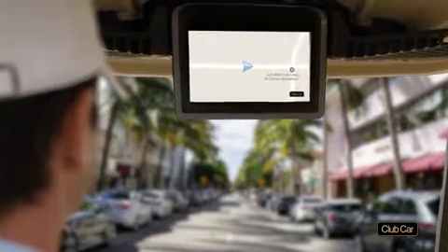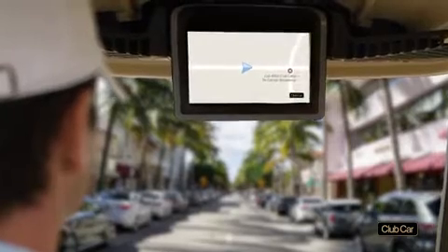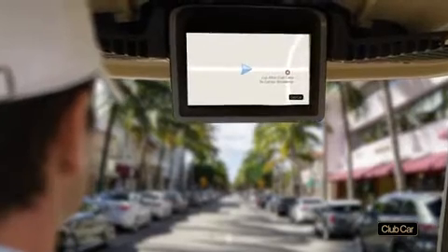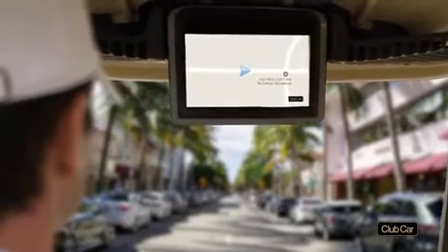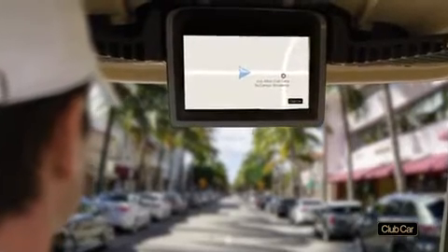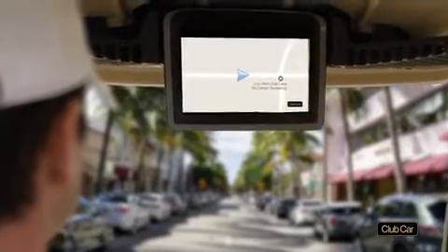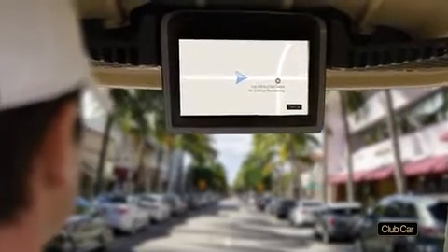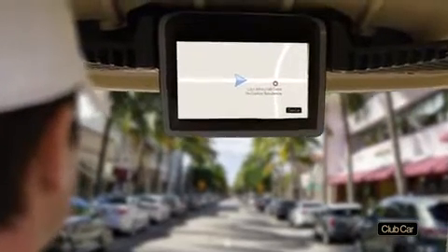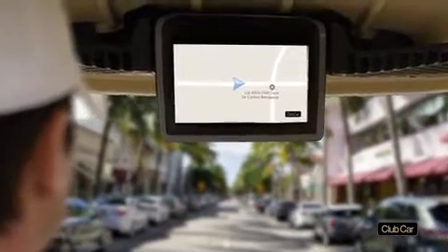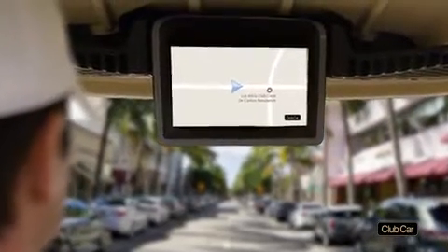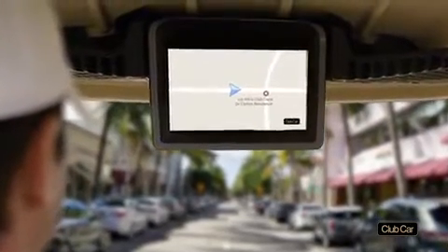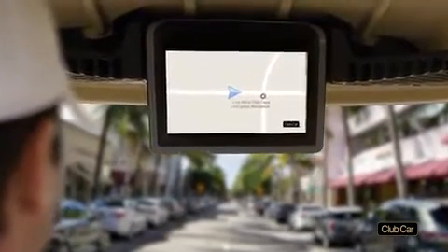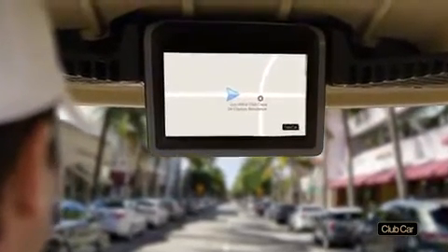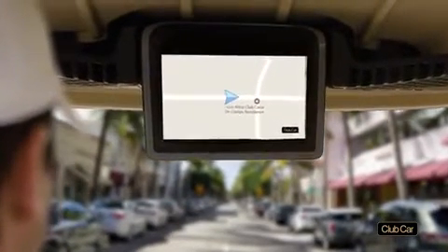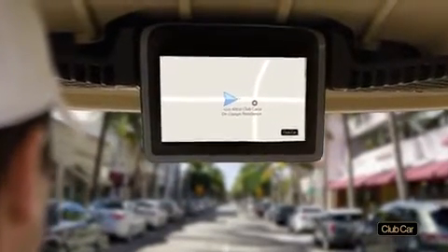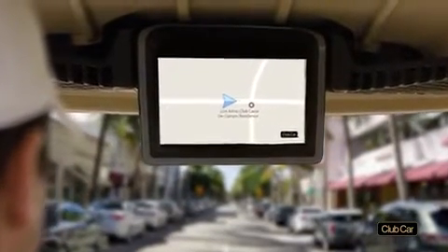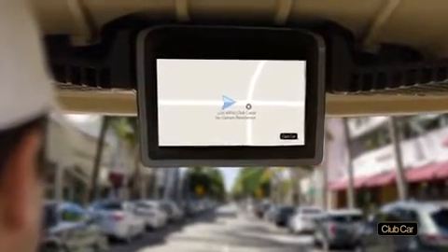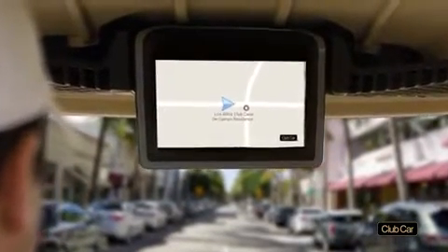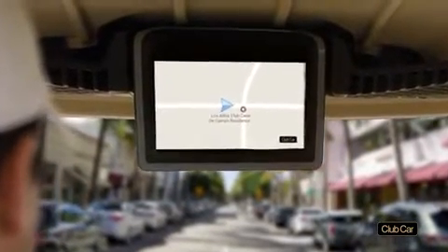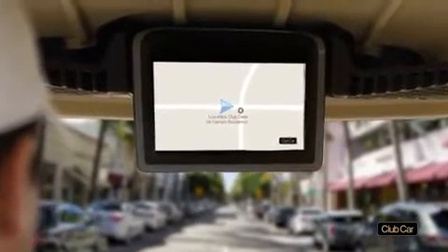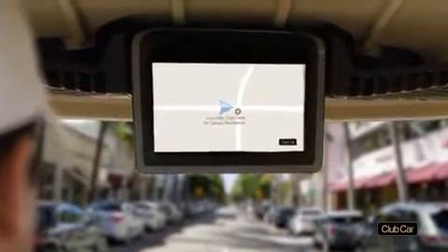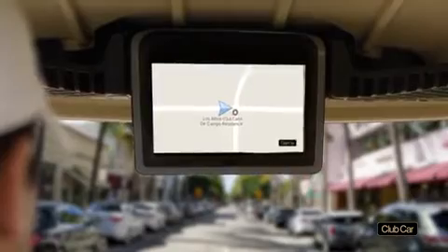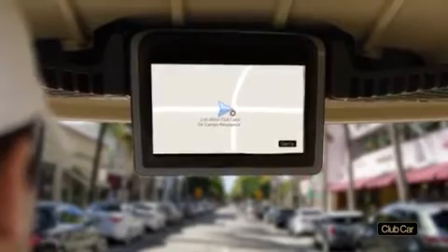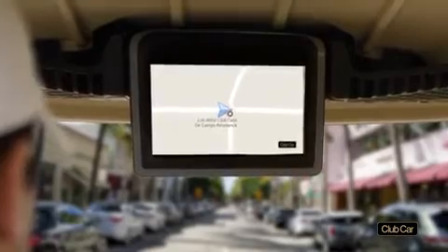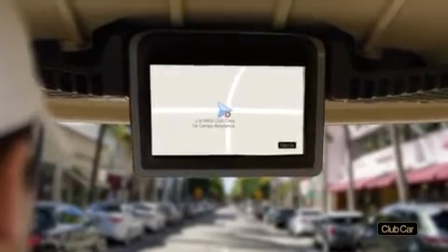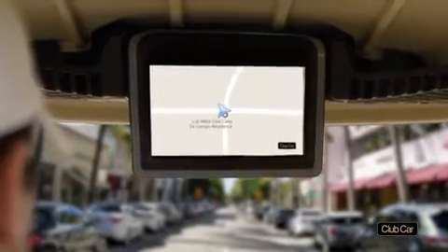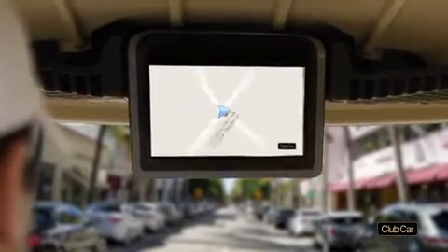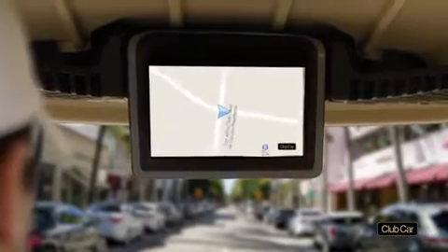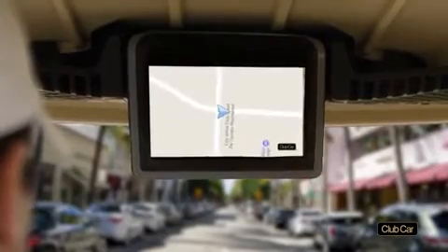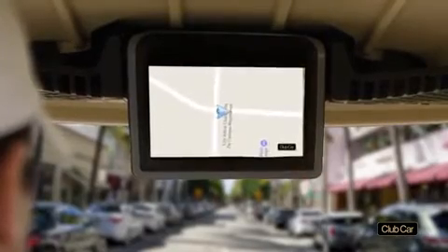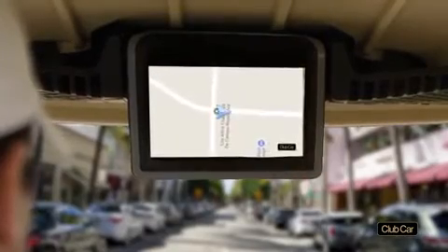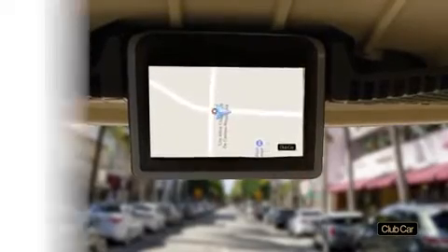This cloud-based technology lets you monitor, manage, and communicate with cars used by guests for on-site transport.